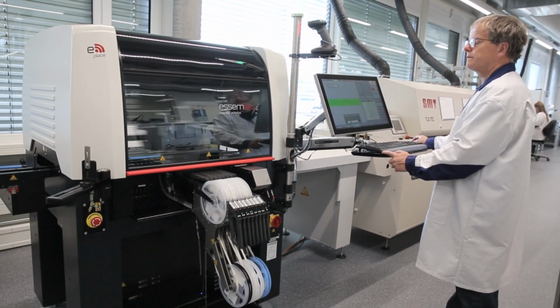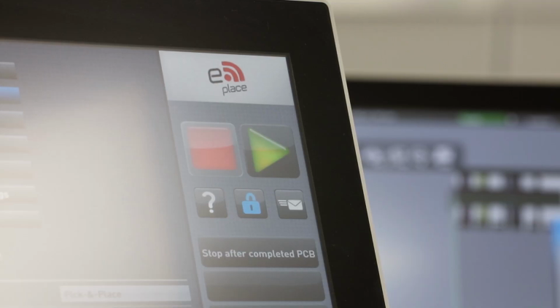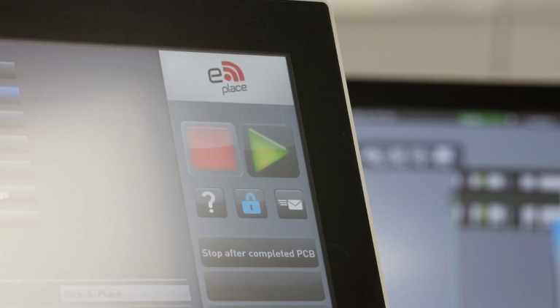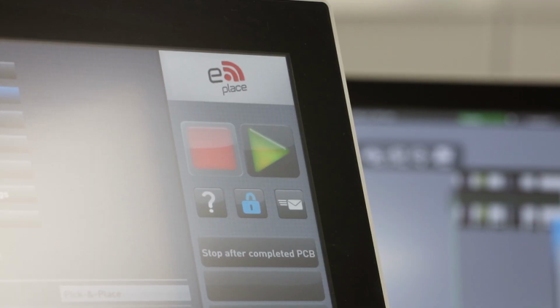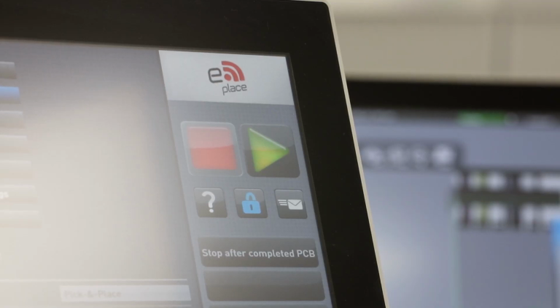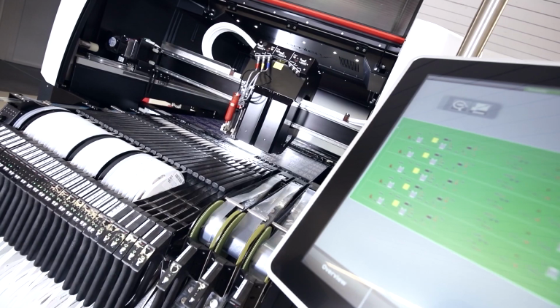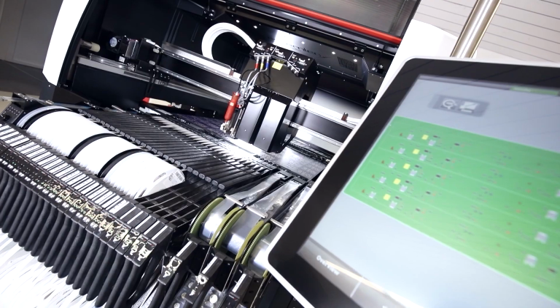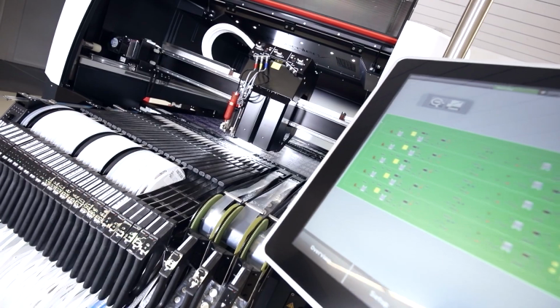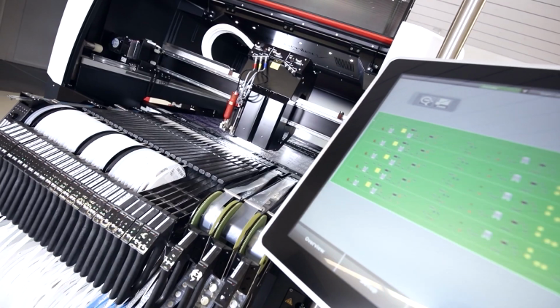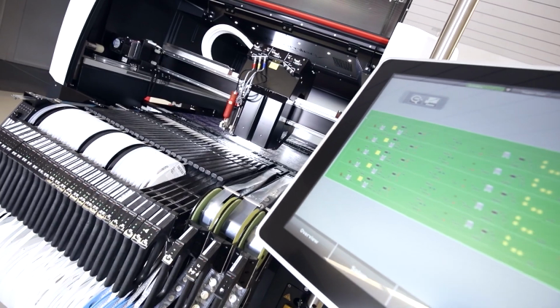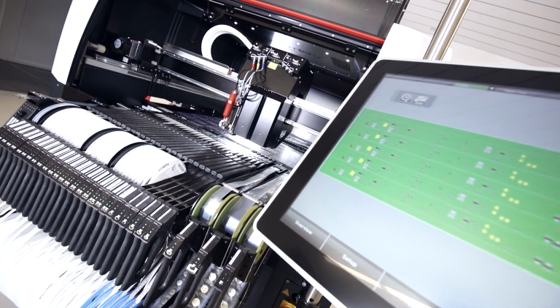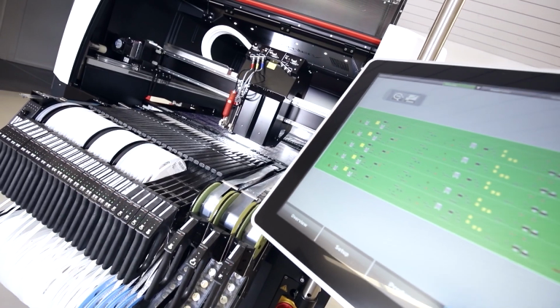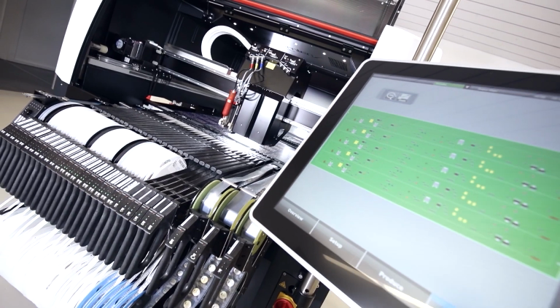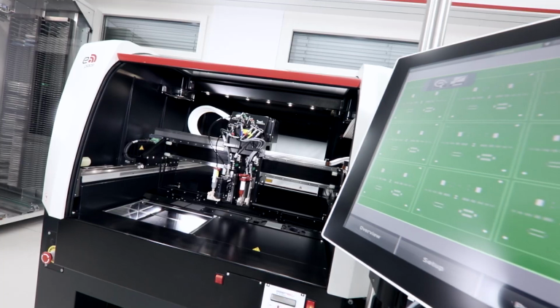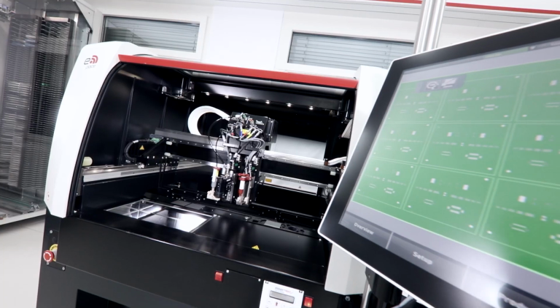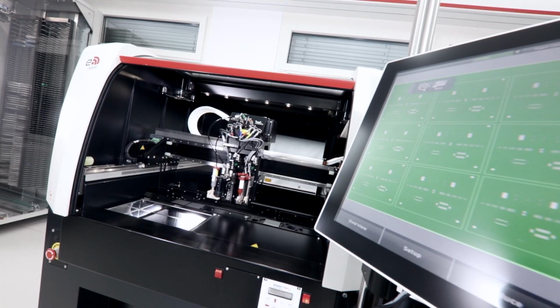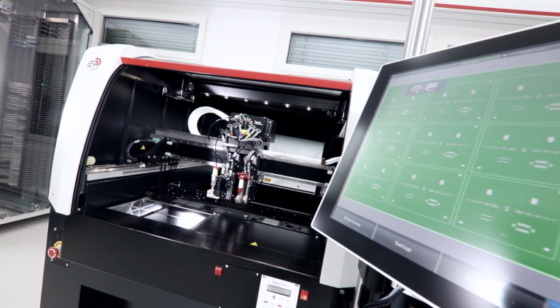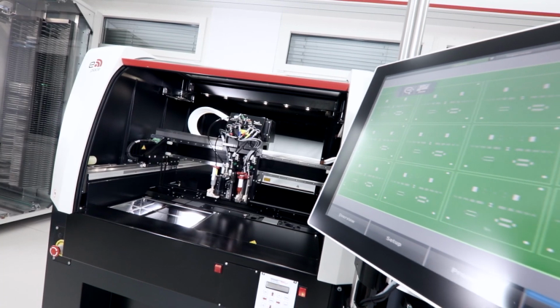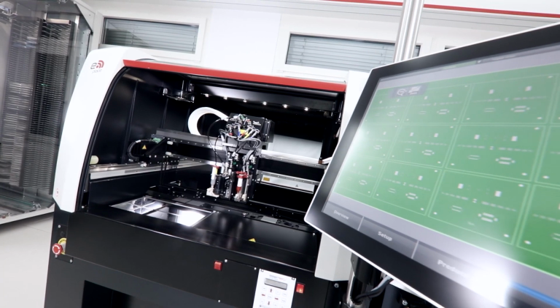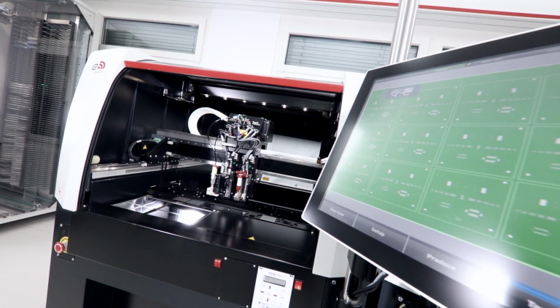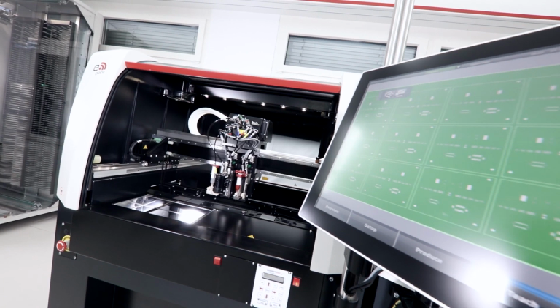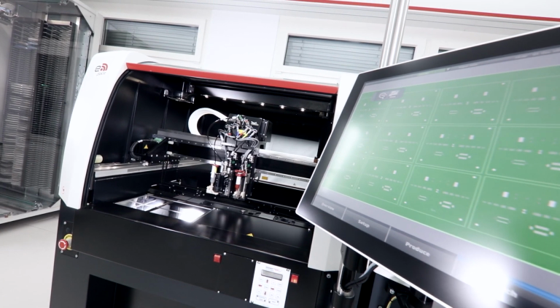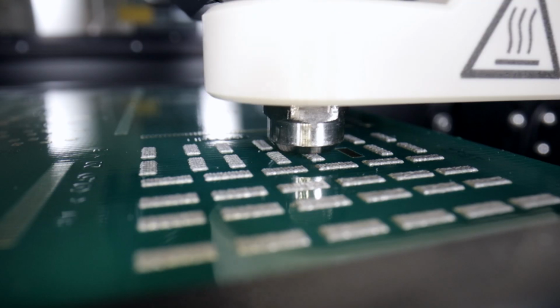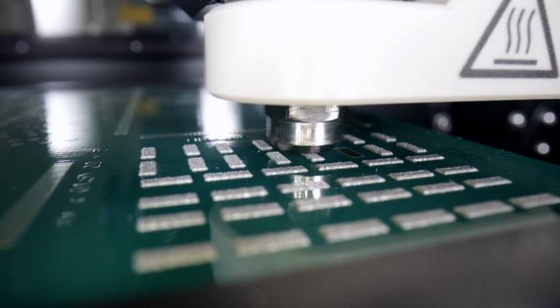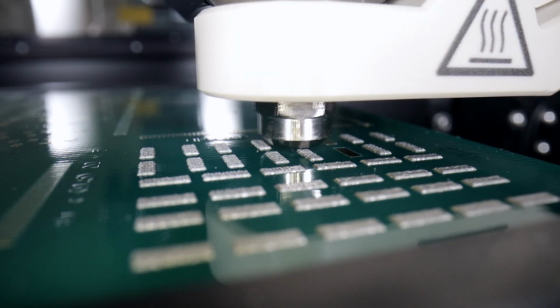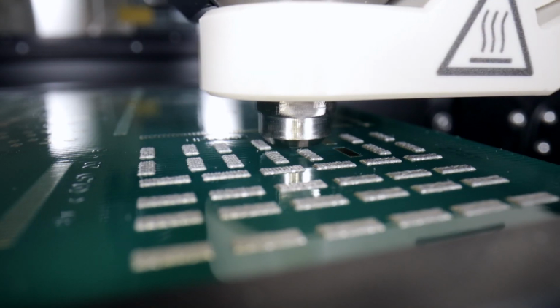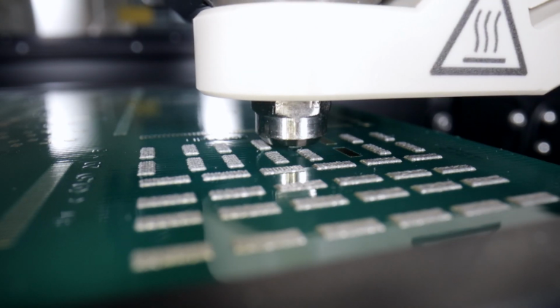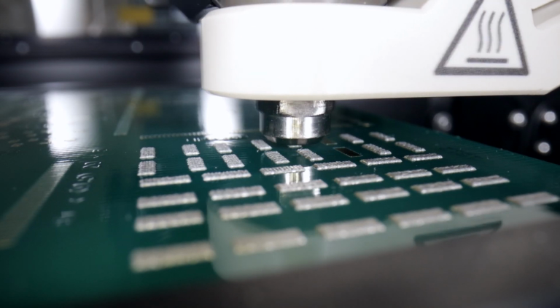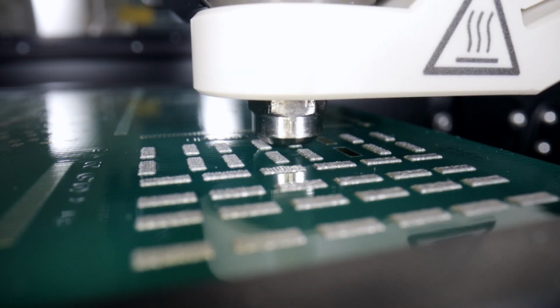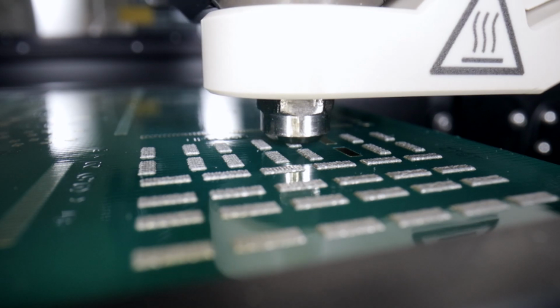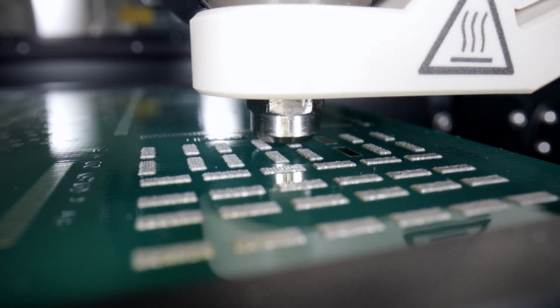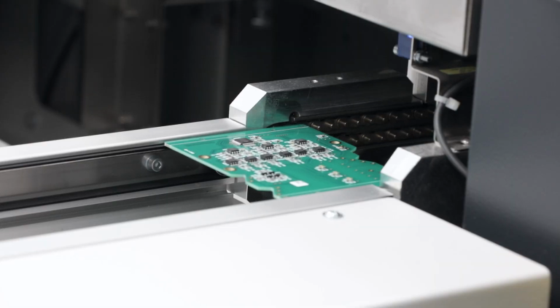Our products include pick and place machines, dispensing solutions, solder paste jet printers and reflow ovens.